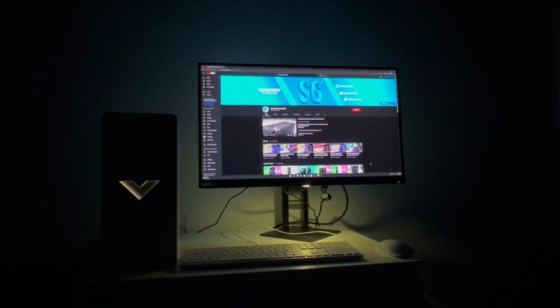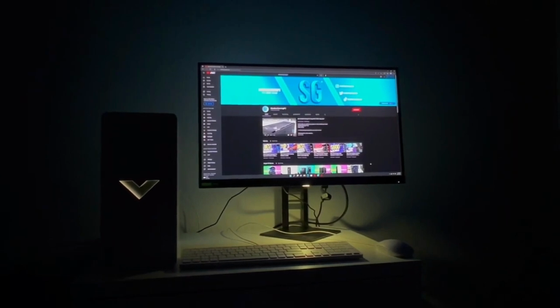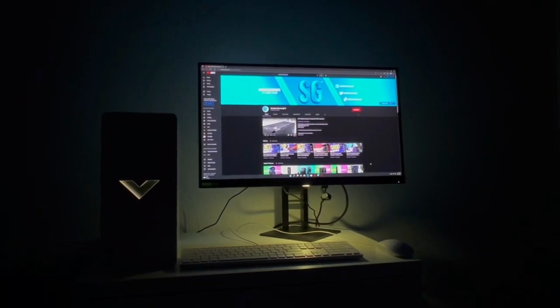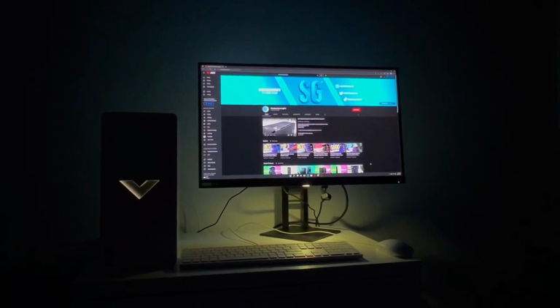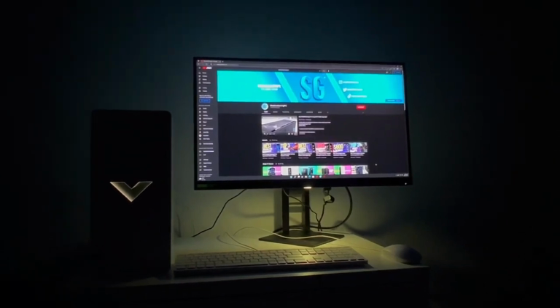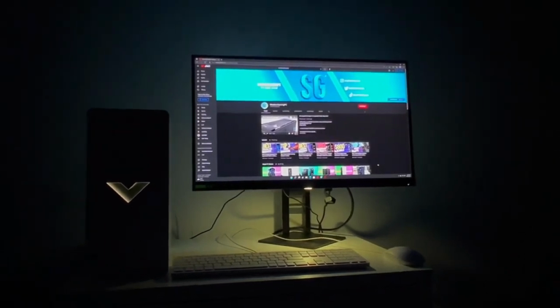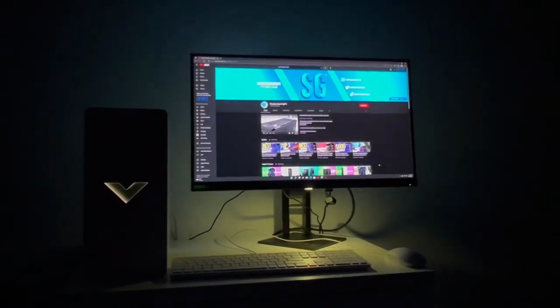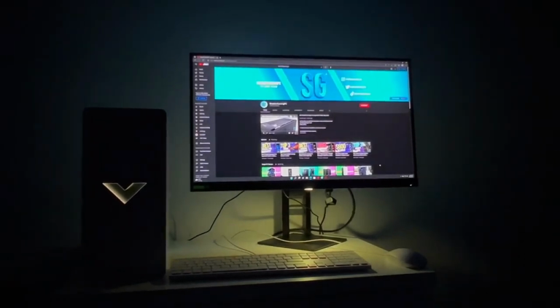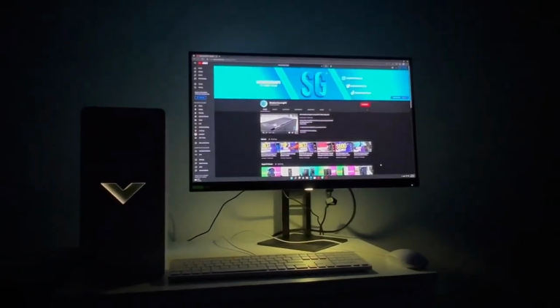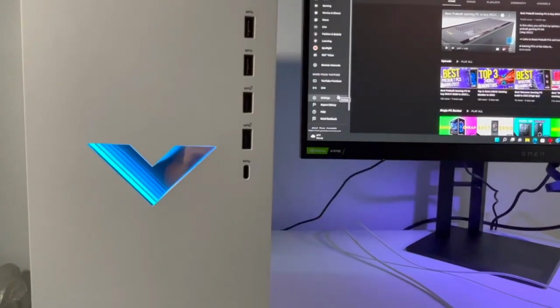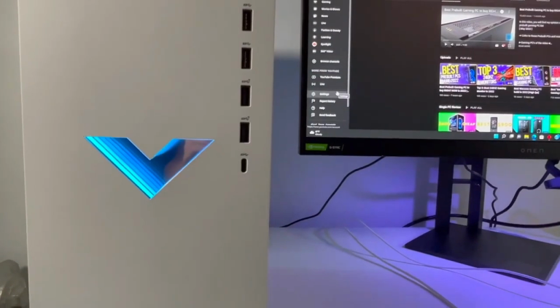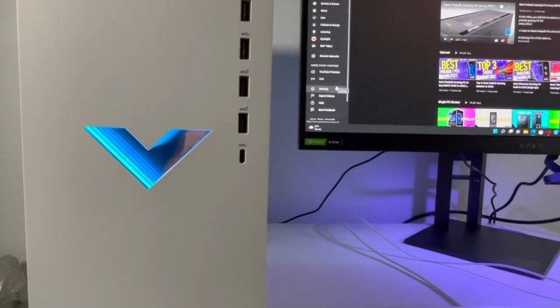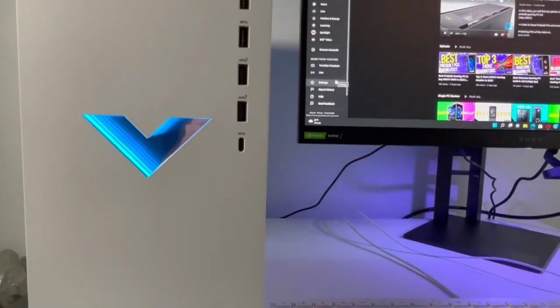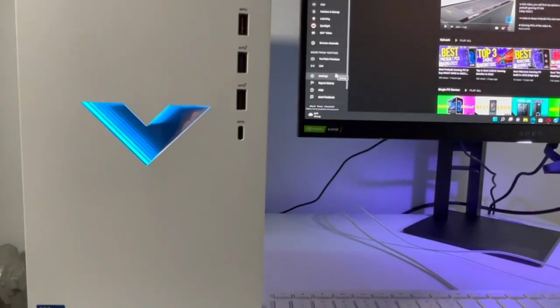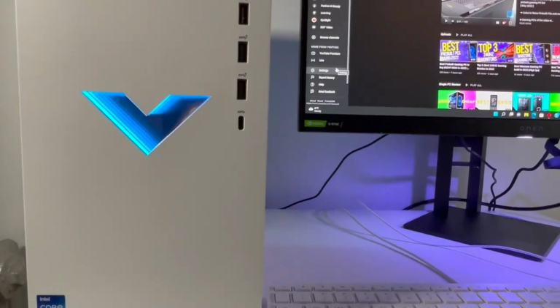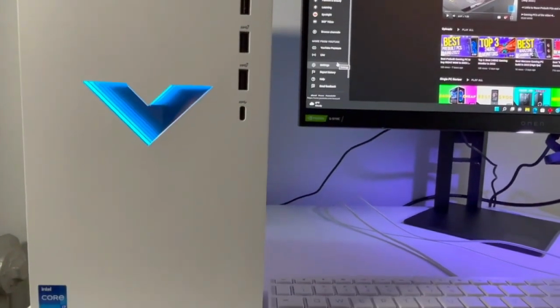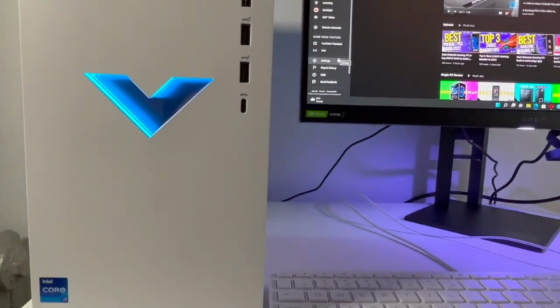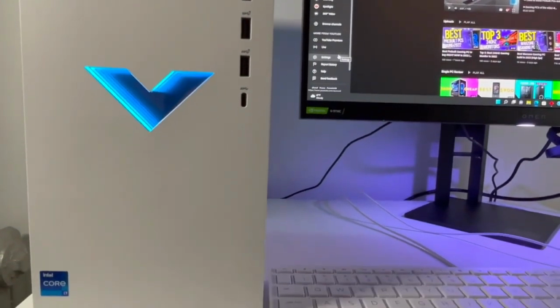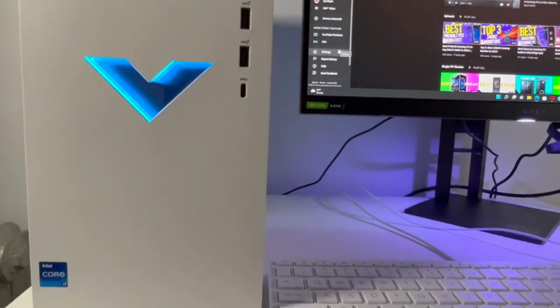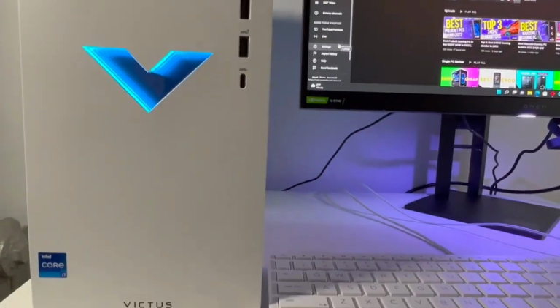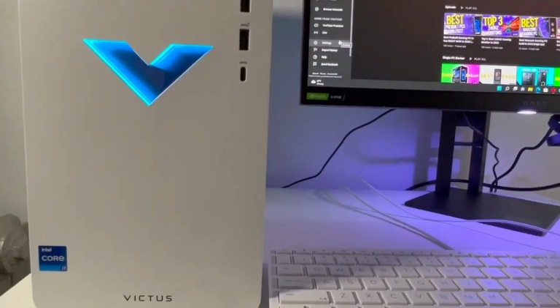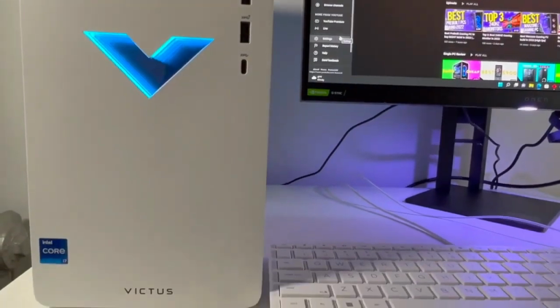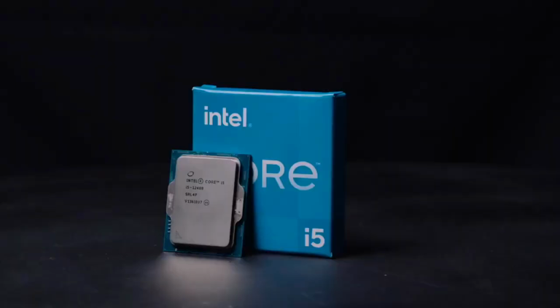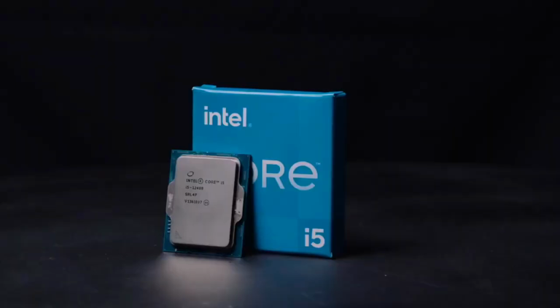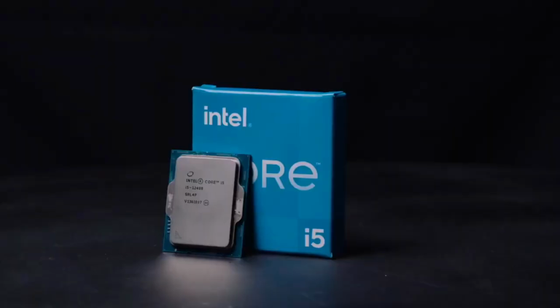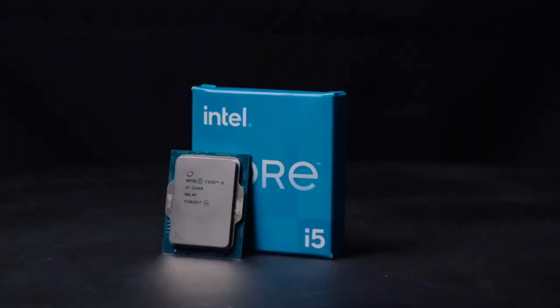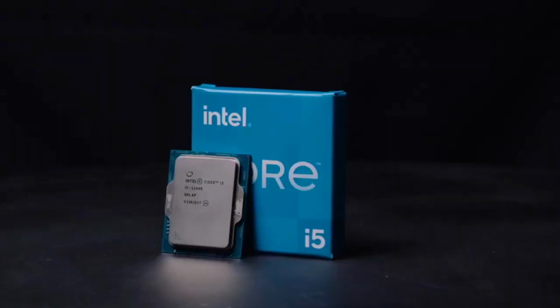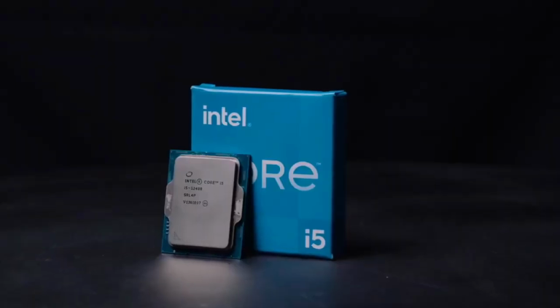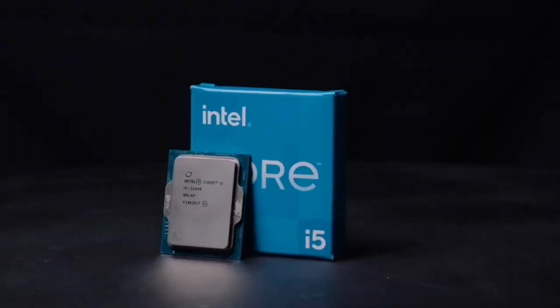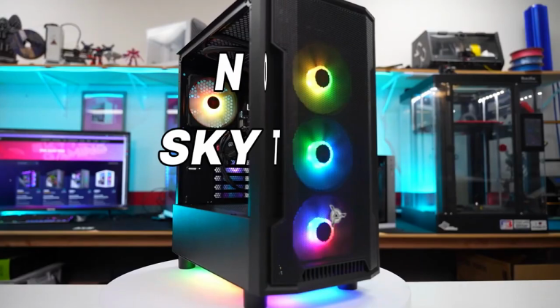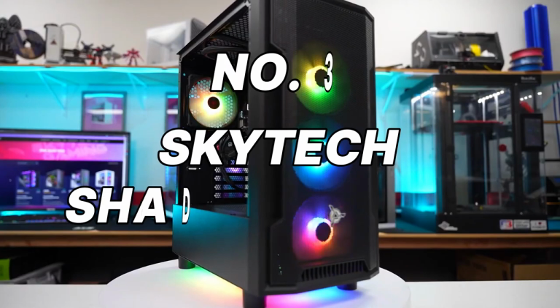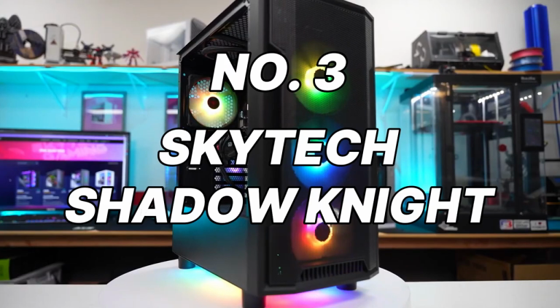The price might be slightly above the $700 mark for some variations of this PC on Amazon.